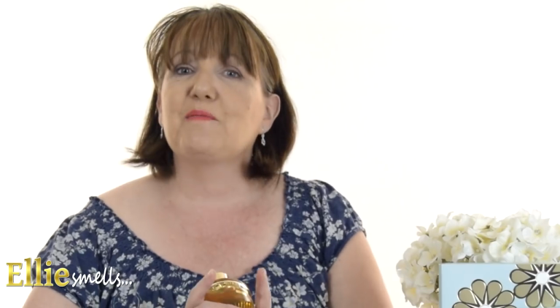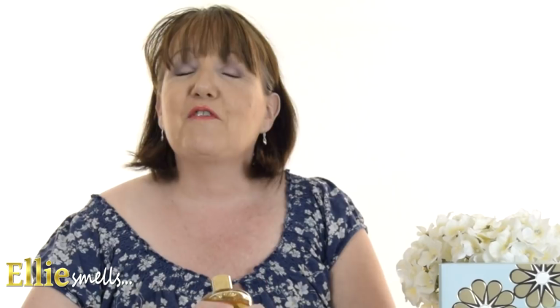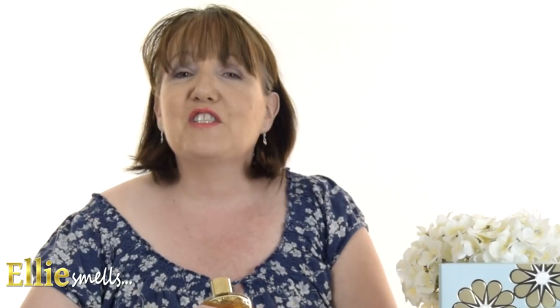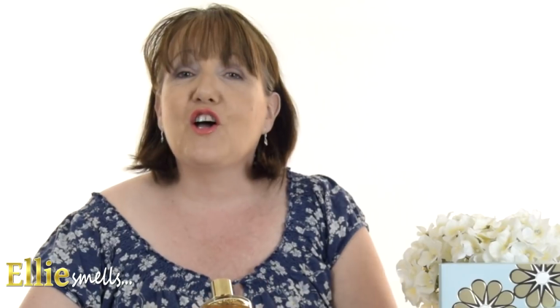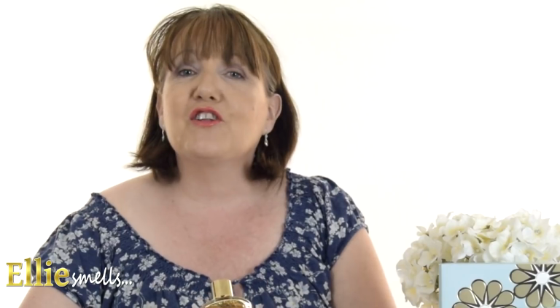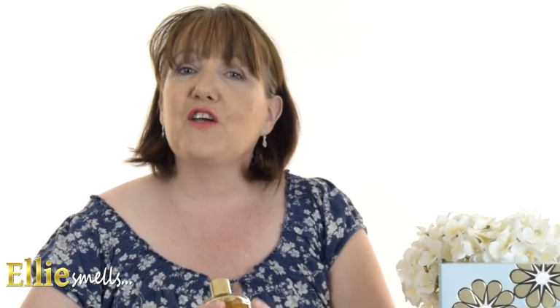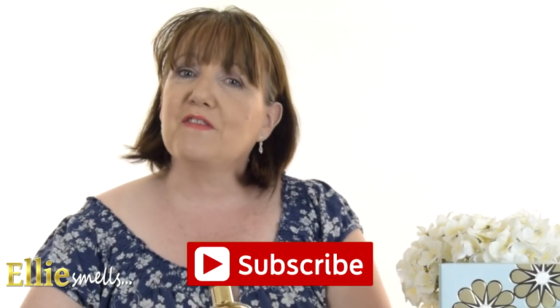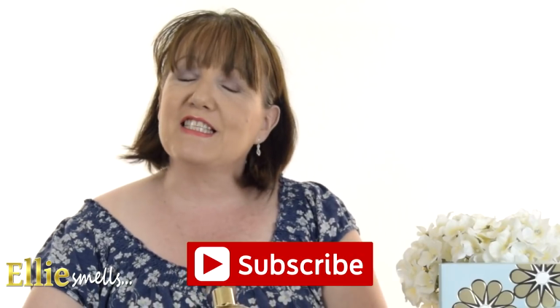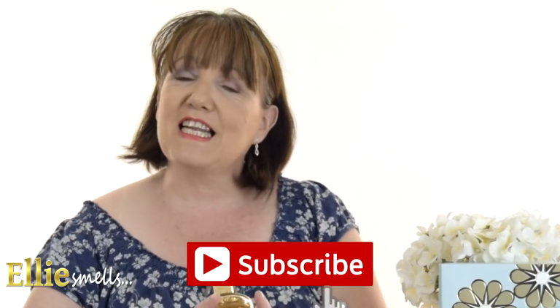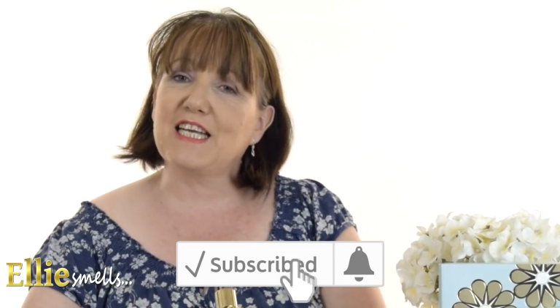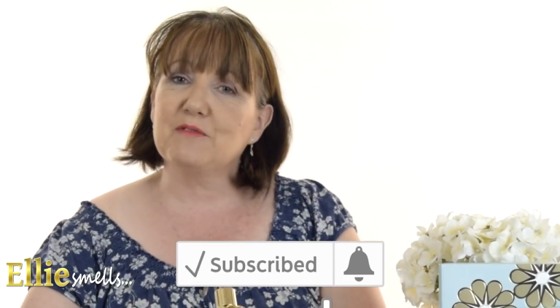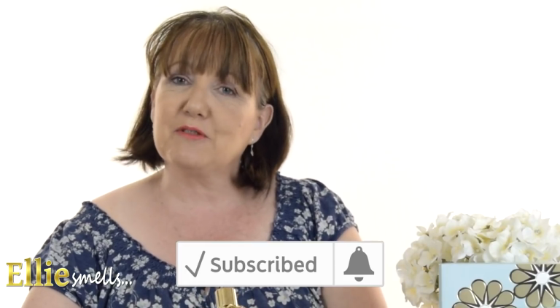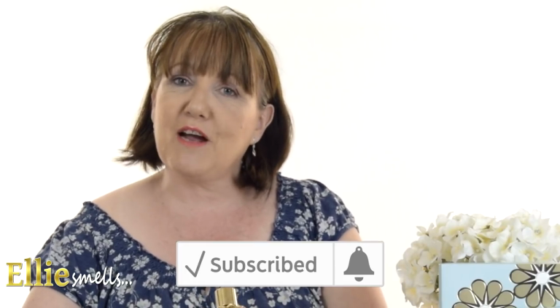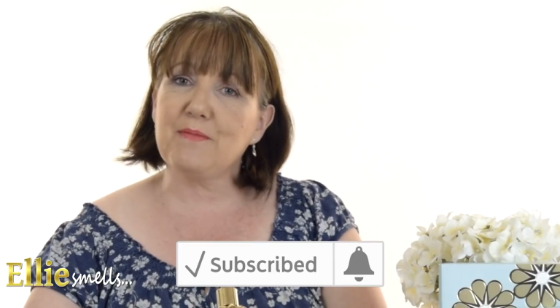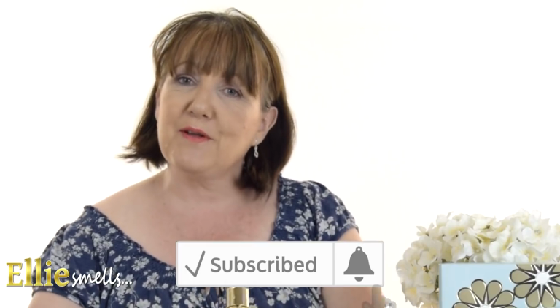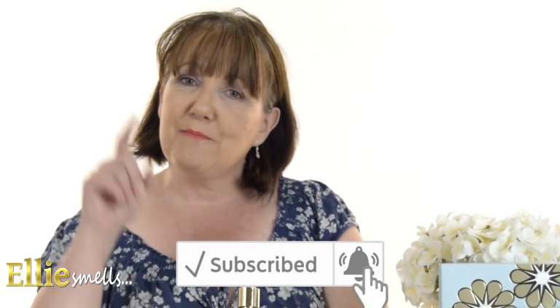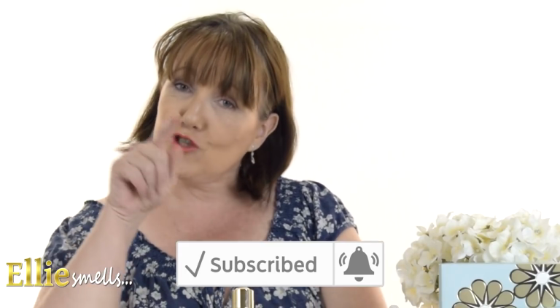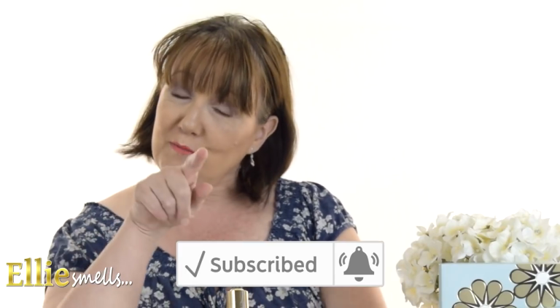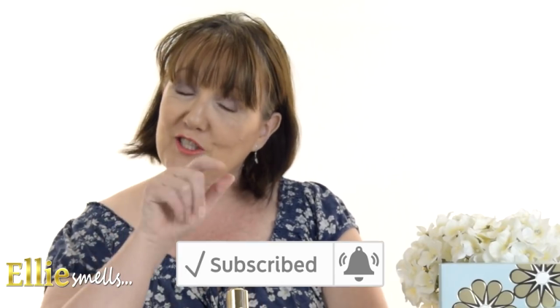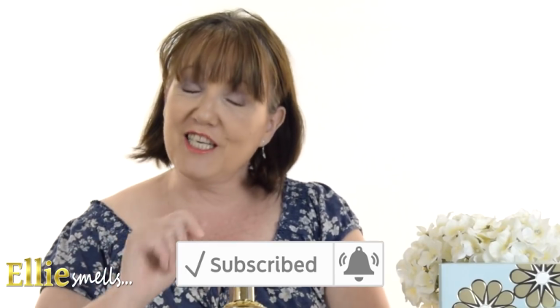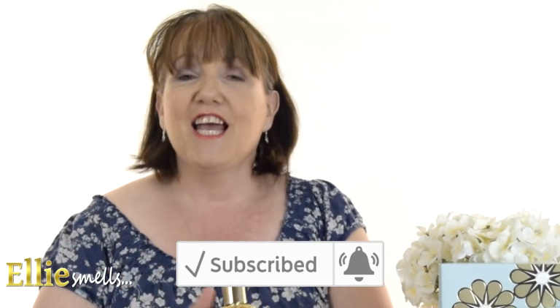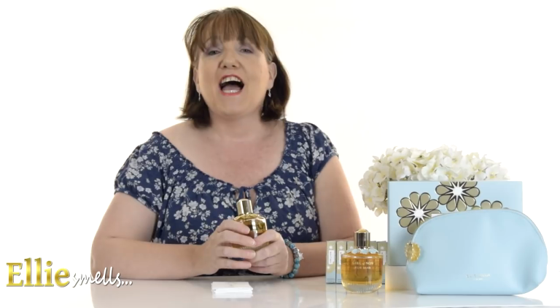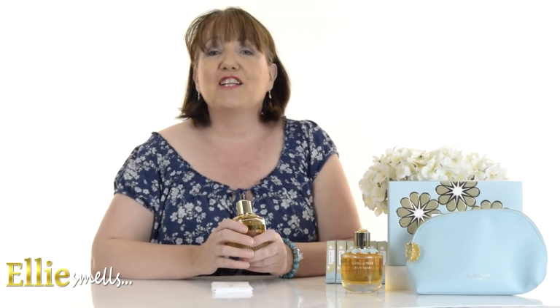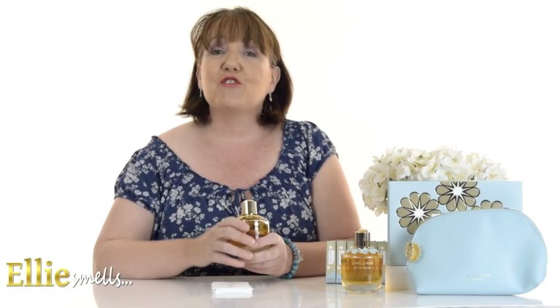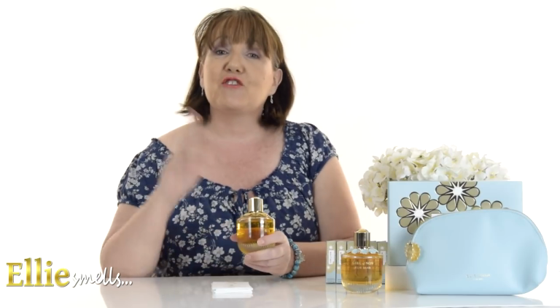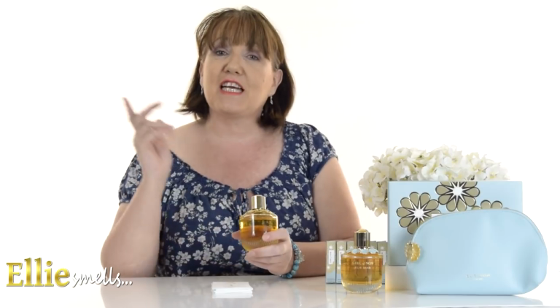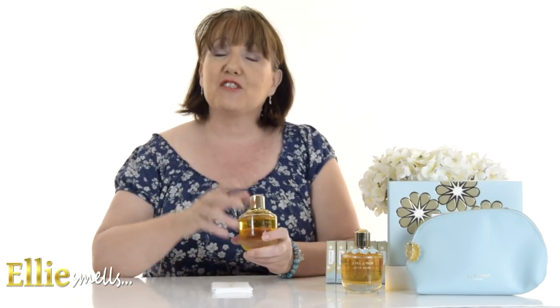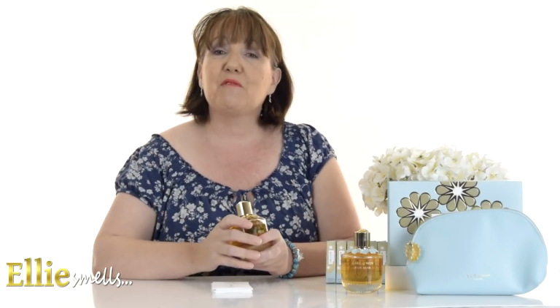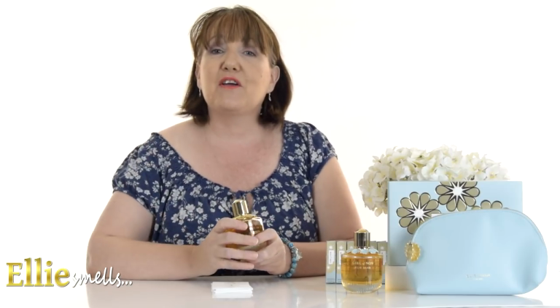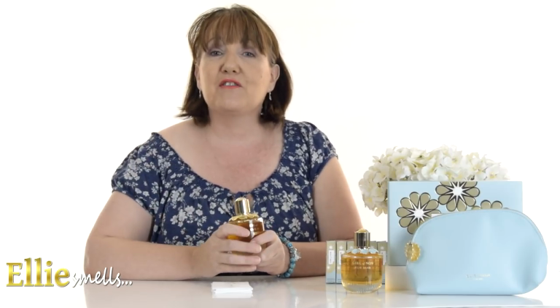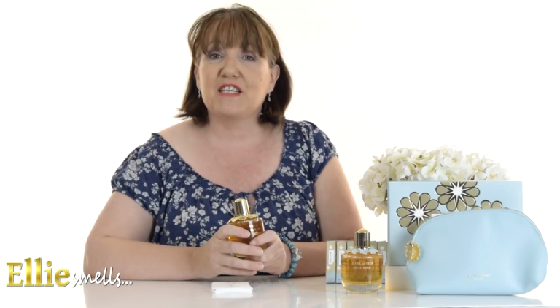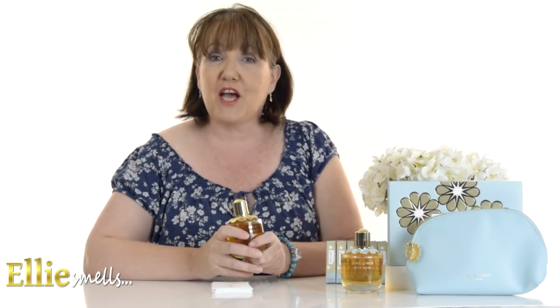Before we start, don't forget to like and subscribe, push the notification button, and also check out some of my other videos.